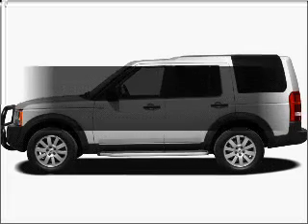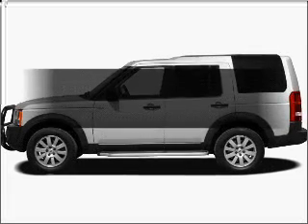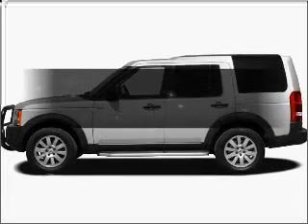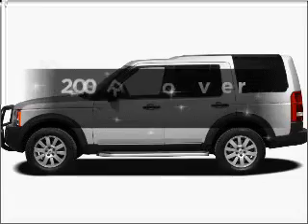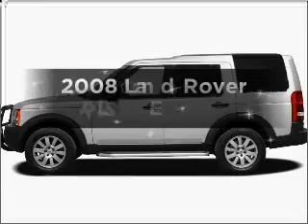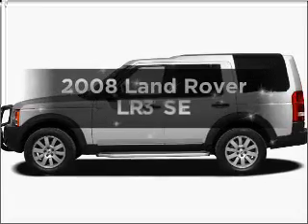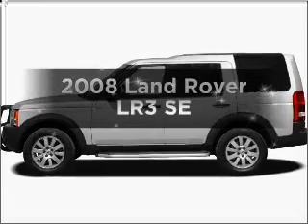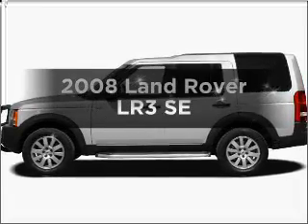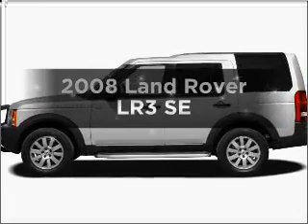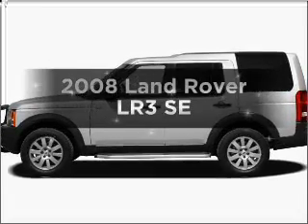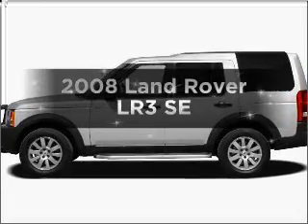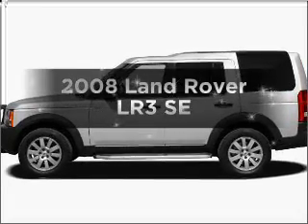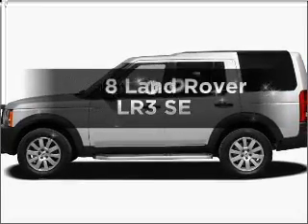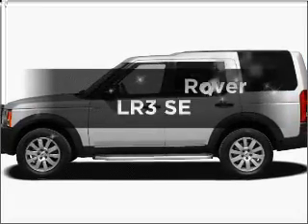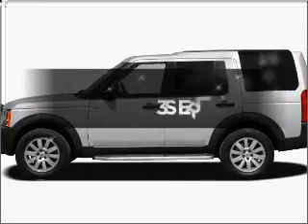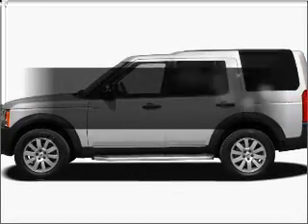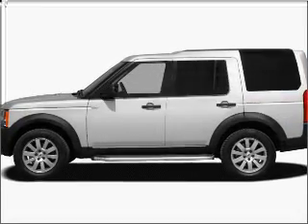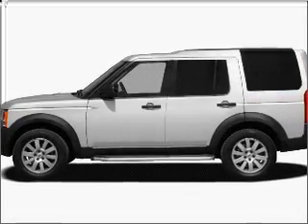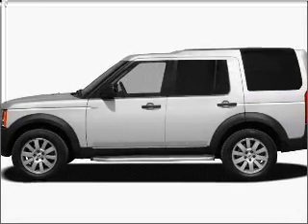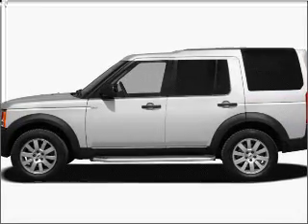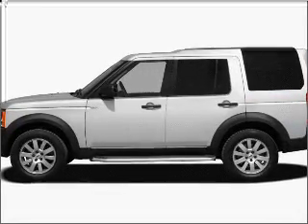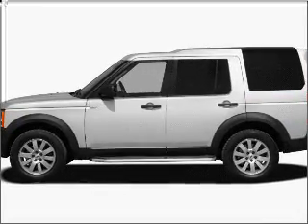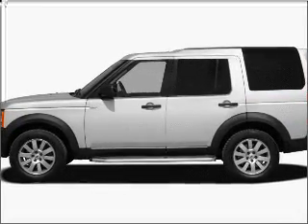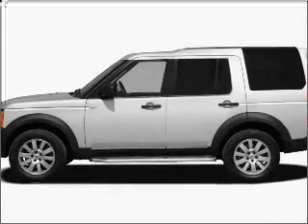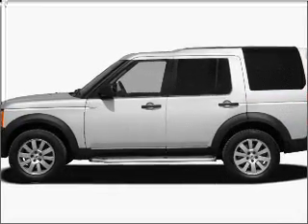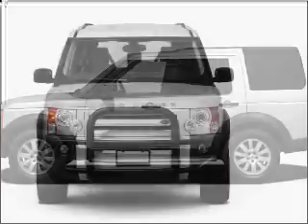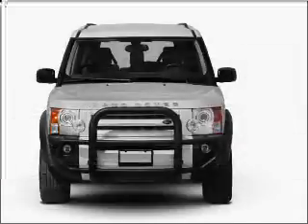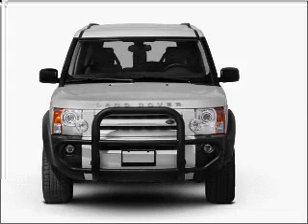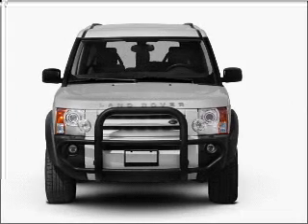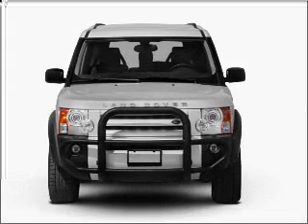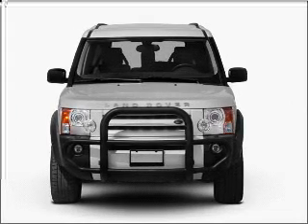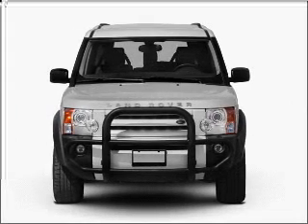Get noticed in this 2008 Land Rover LR3. If you're looking for a first-rate auto, this one could be yours today.